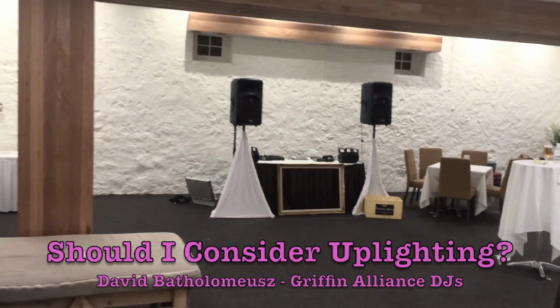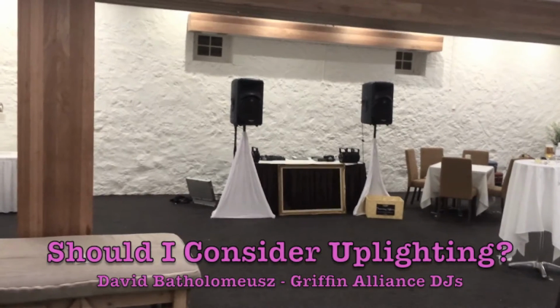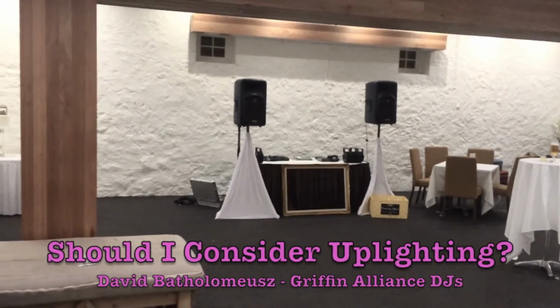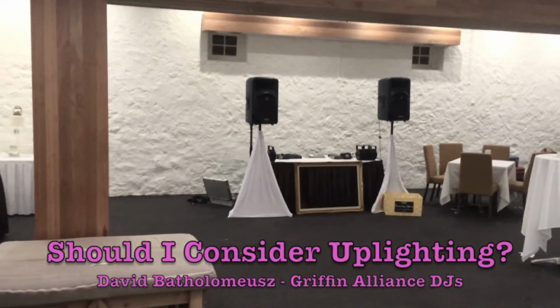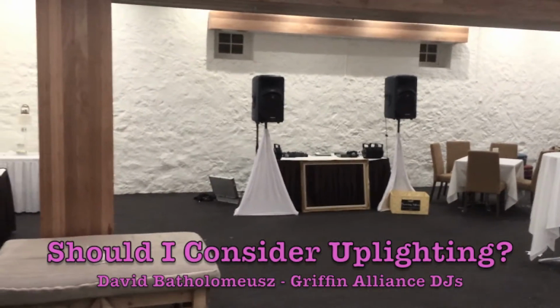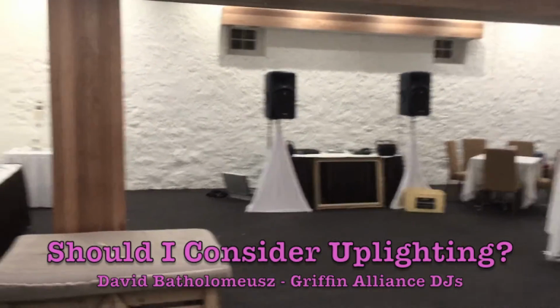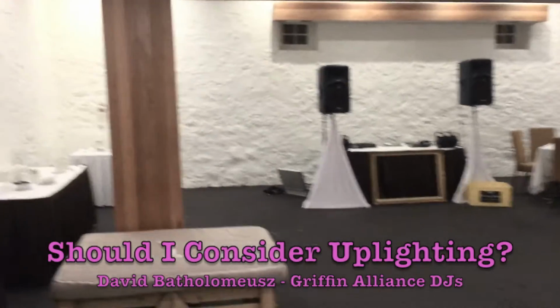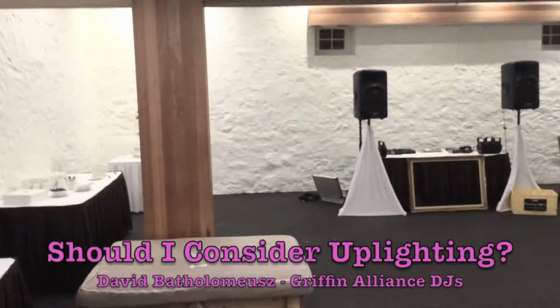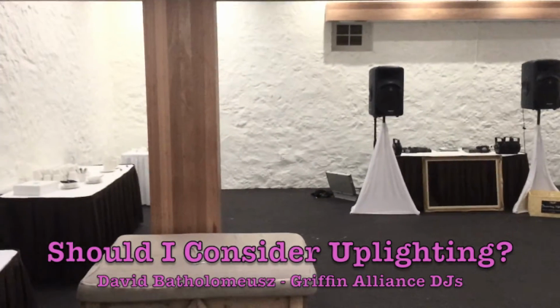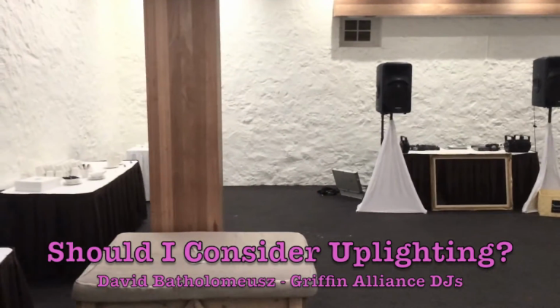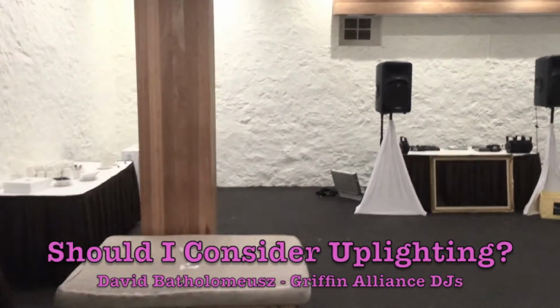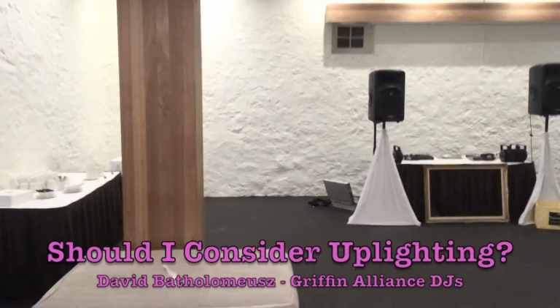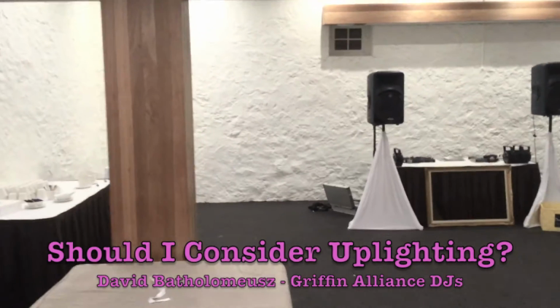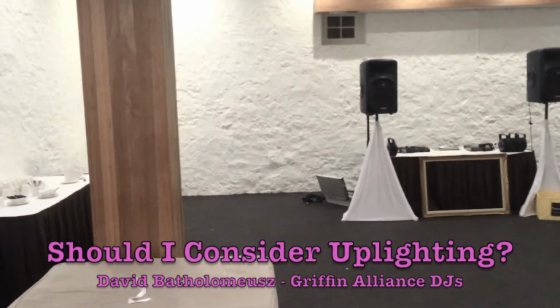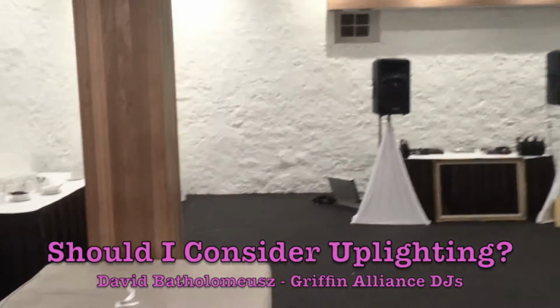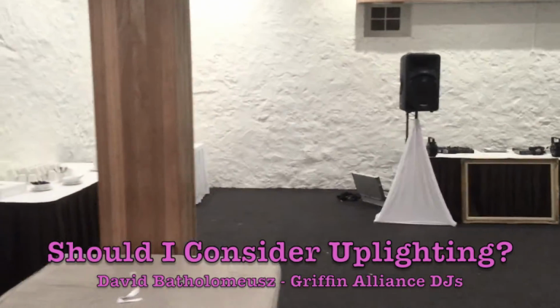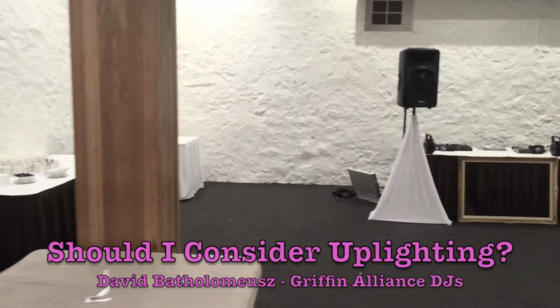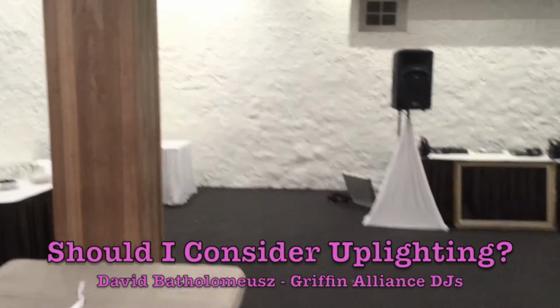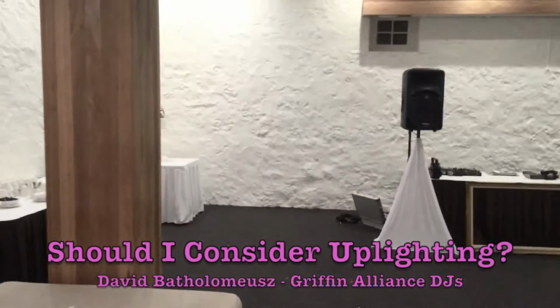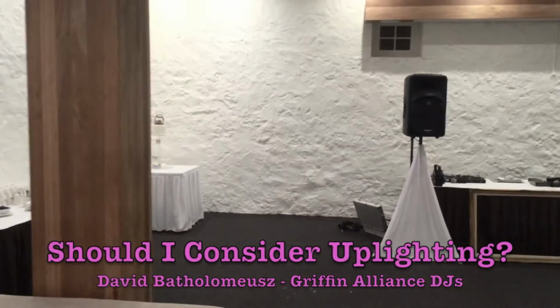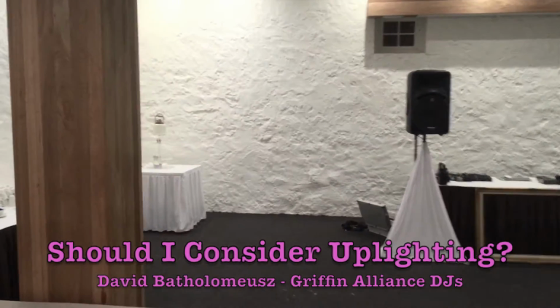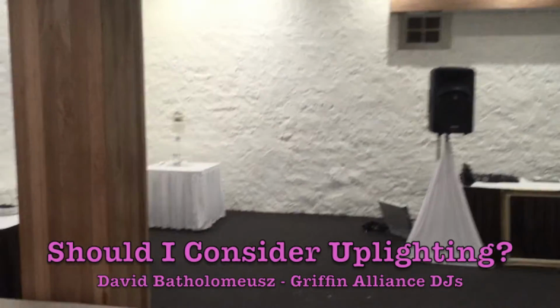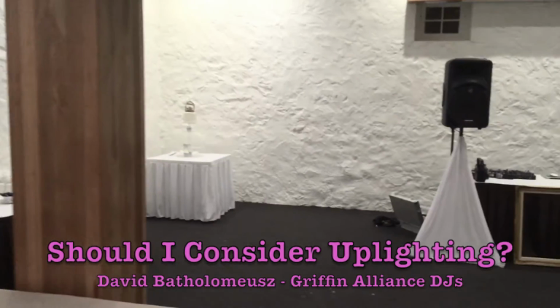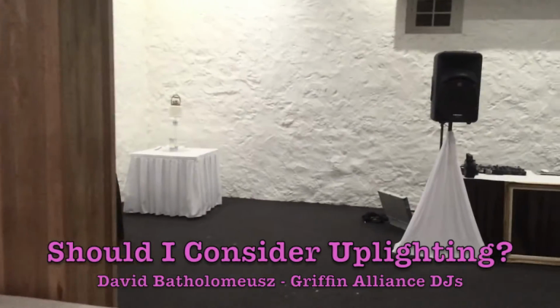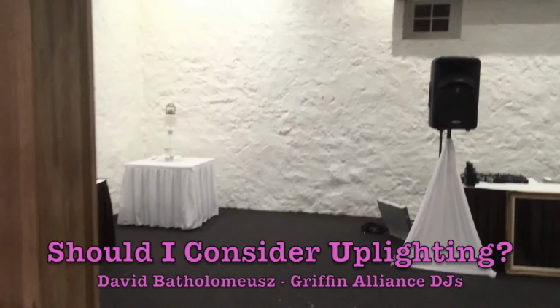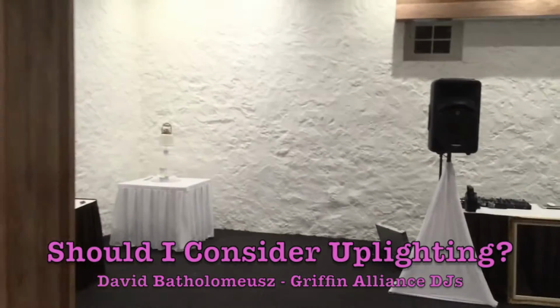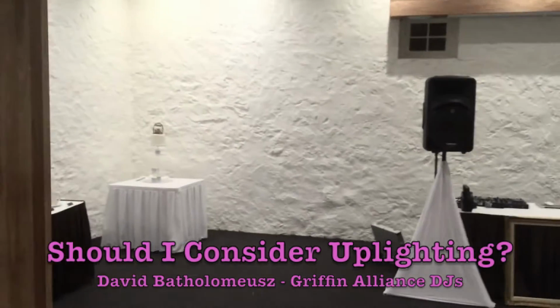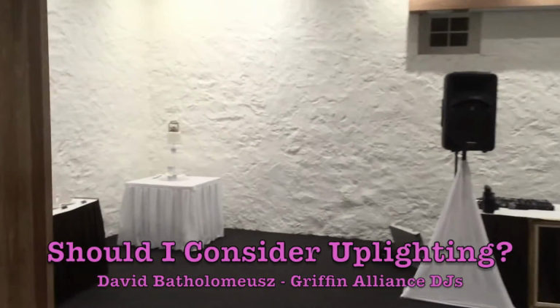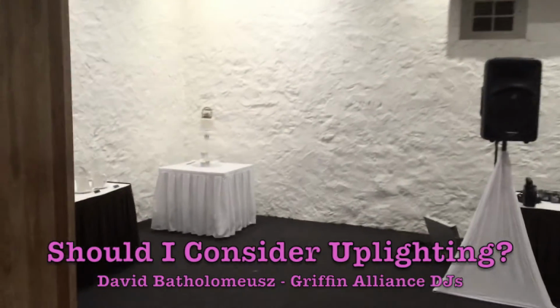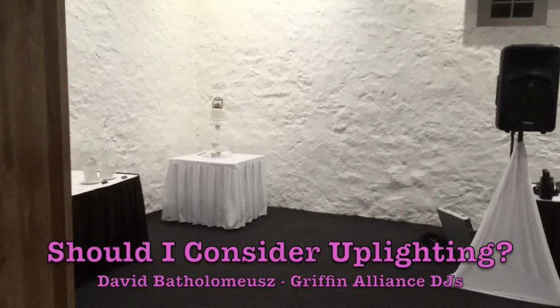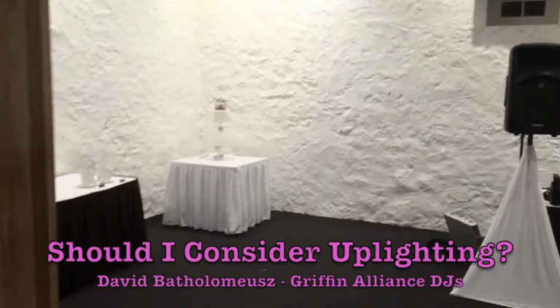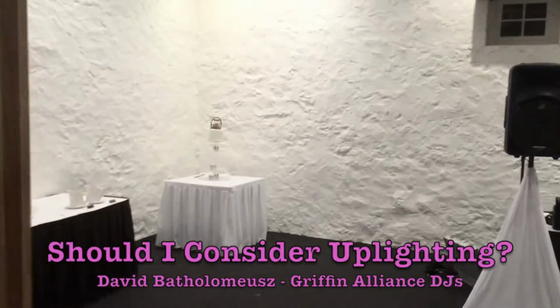Hi, David Bartholomew from Griffin Alliance DJs here. I've had a lot of people asking me about whether they should consider uplighting for their weddings, so I thought I'd just make a quick video about it.